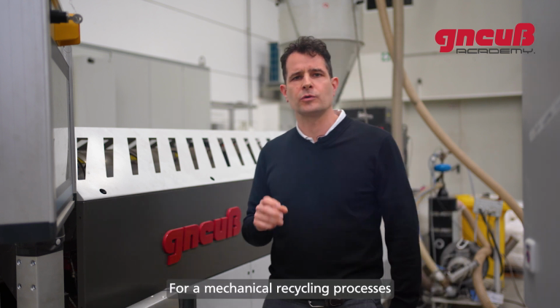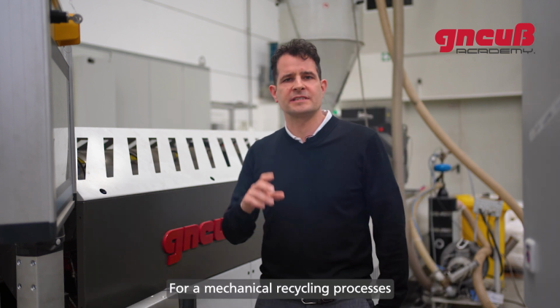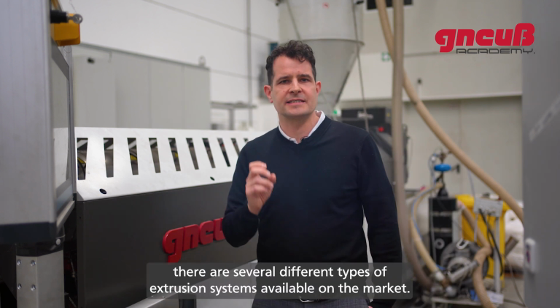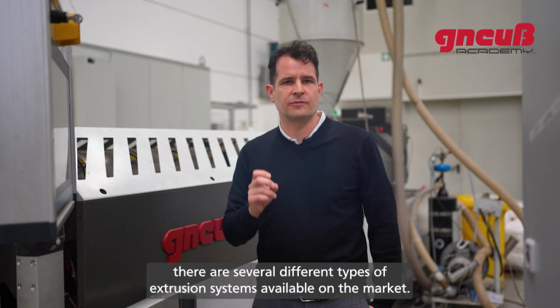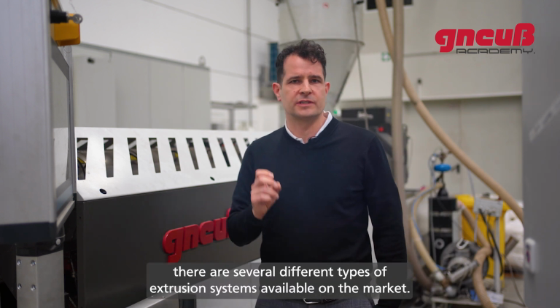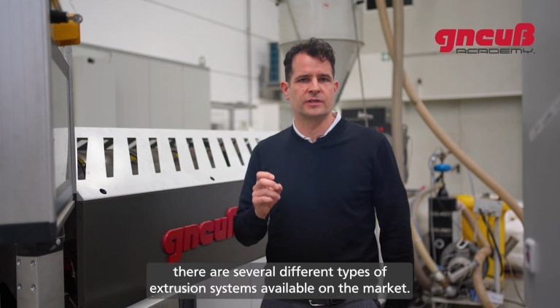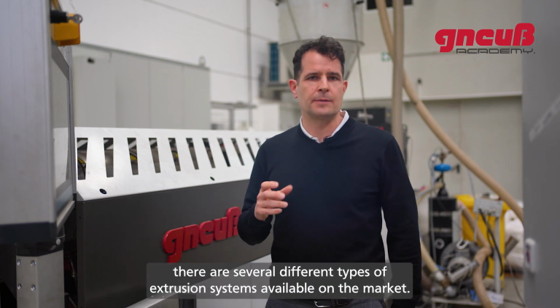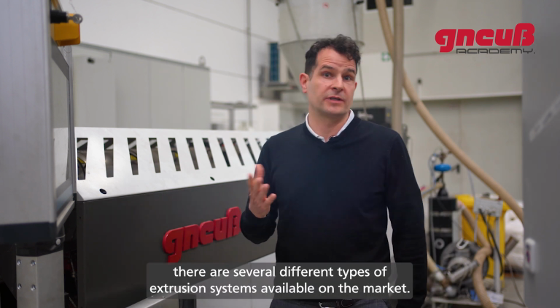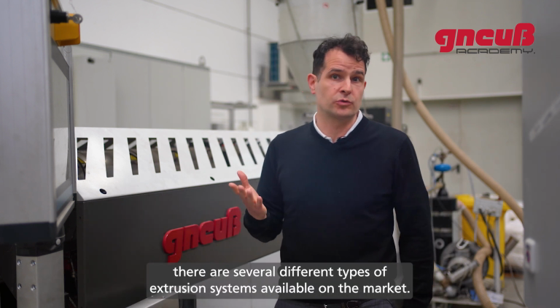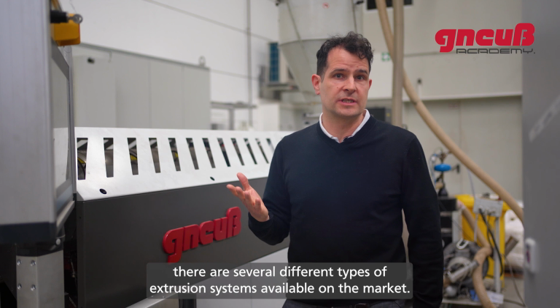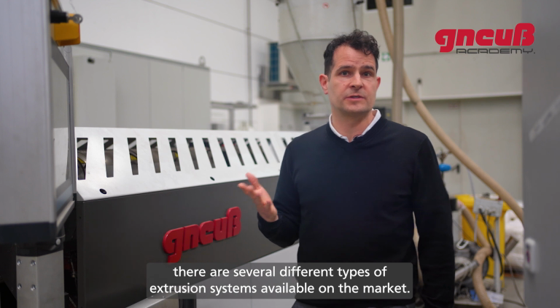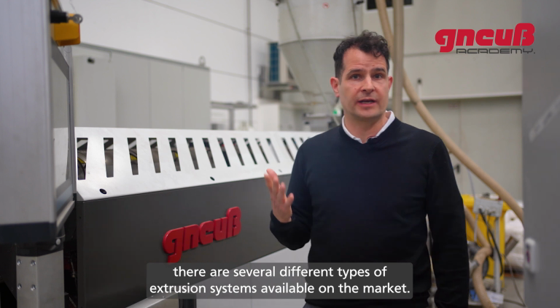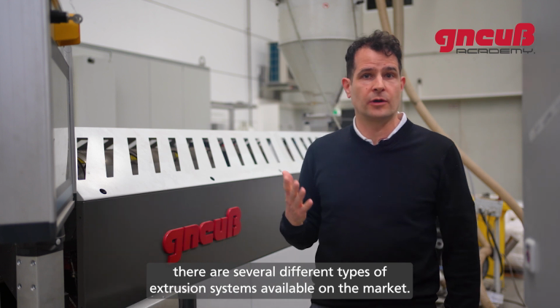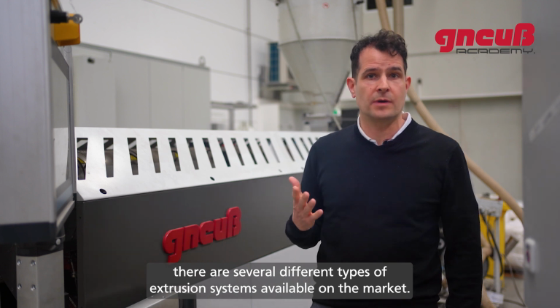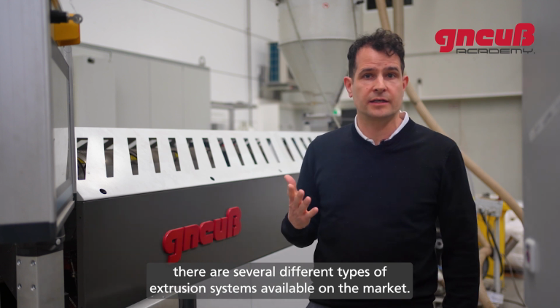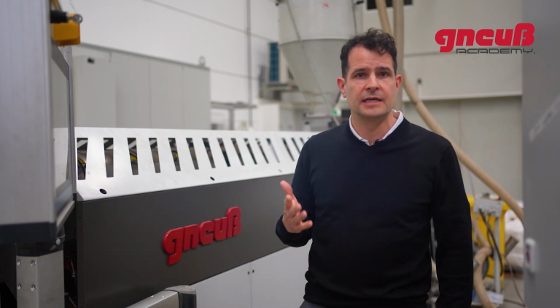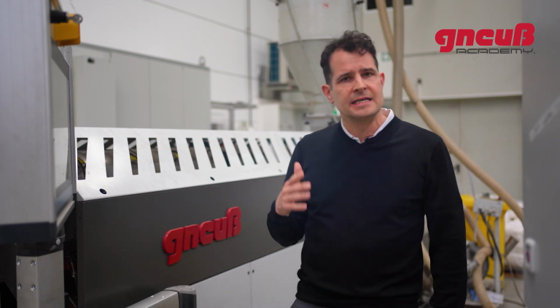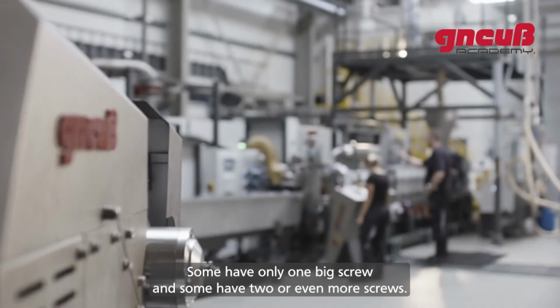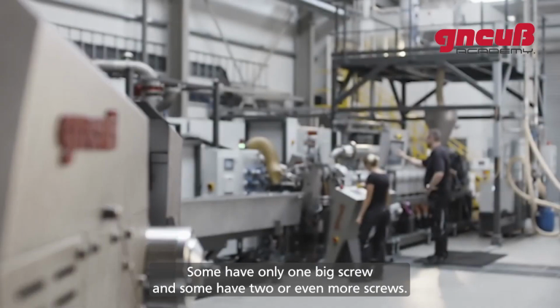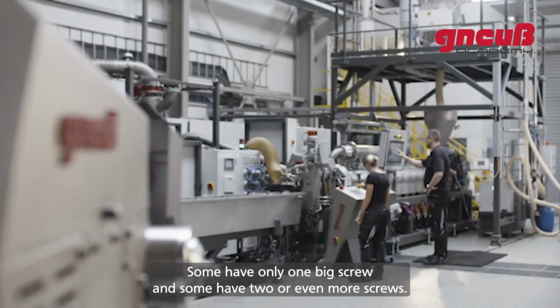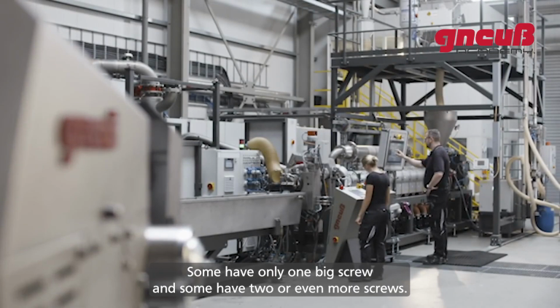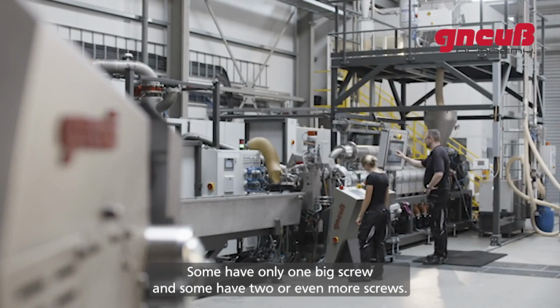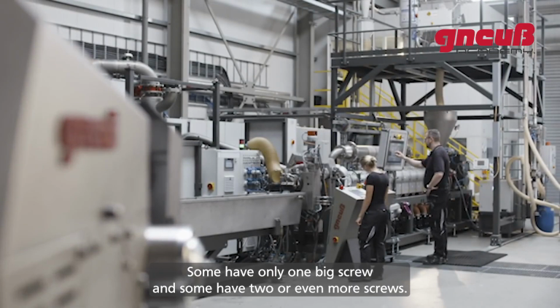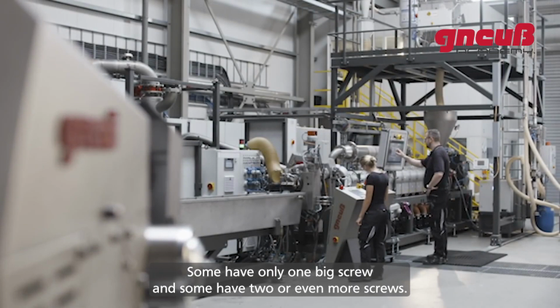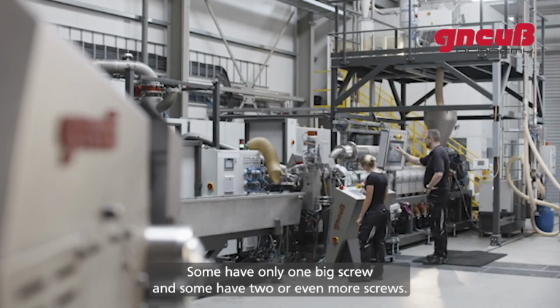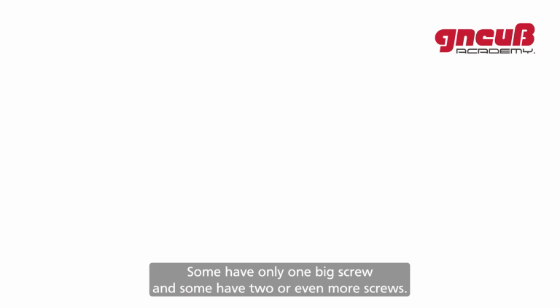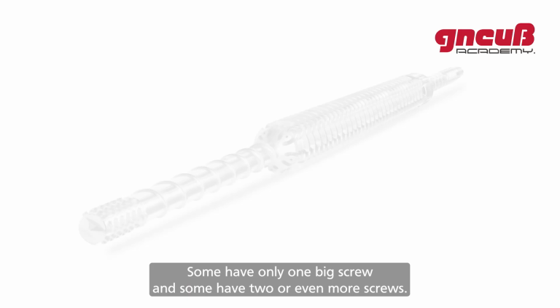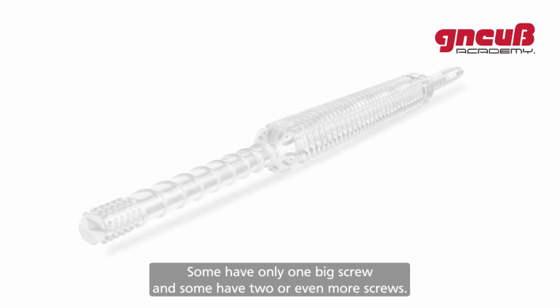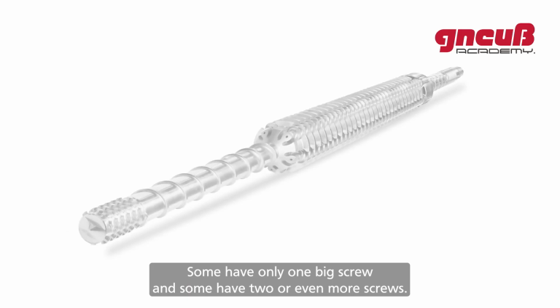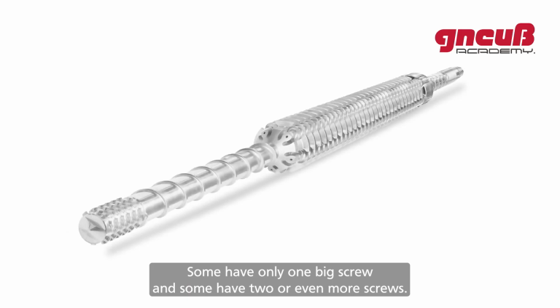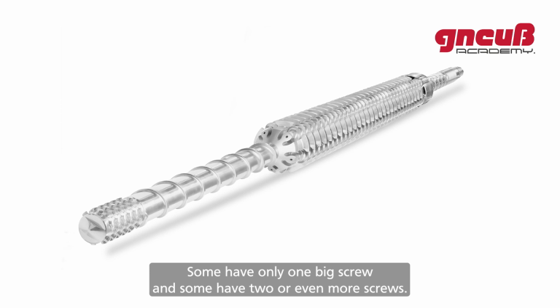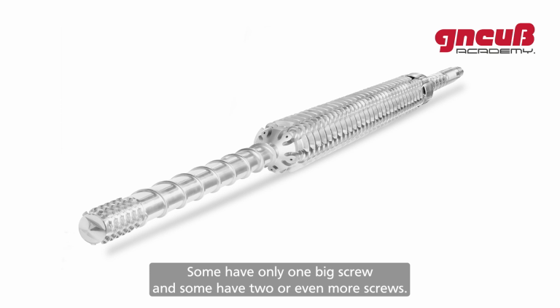For a mechanical recycling process, there are several different types of extrusion systems available on the market — some have only one big screw, and some have two or even more screws.